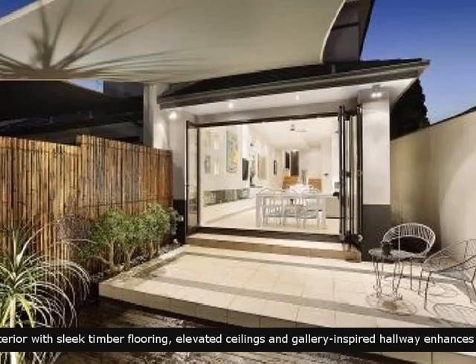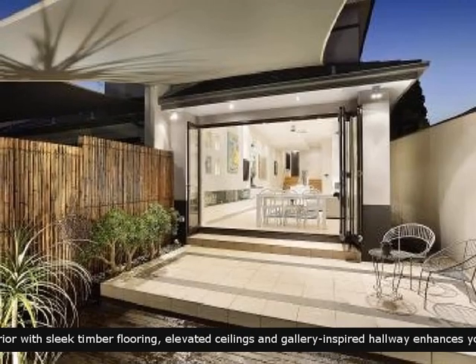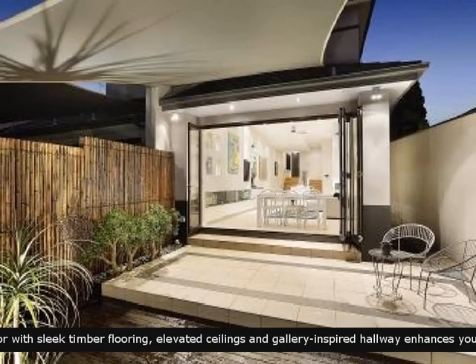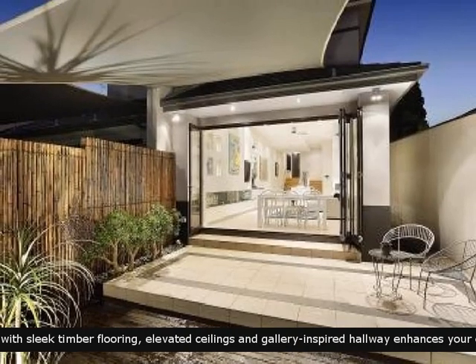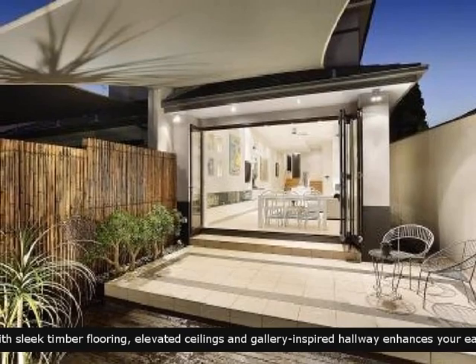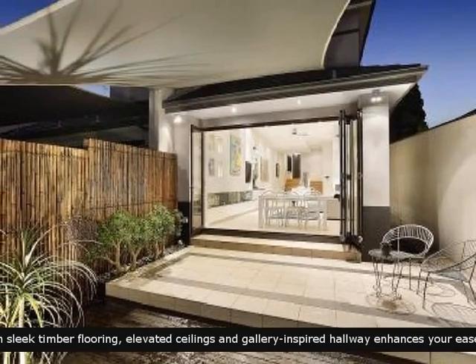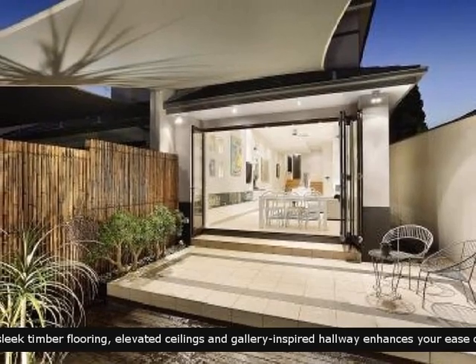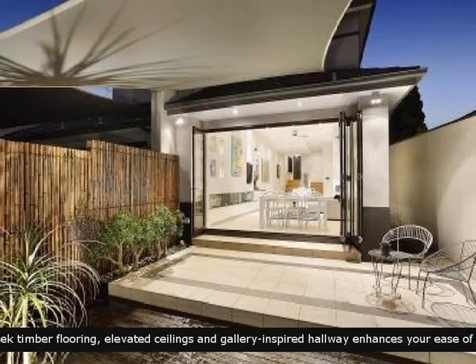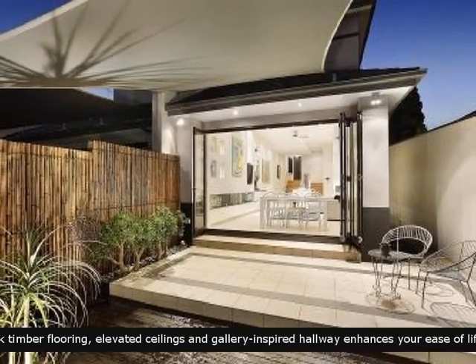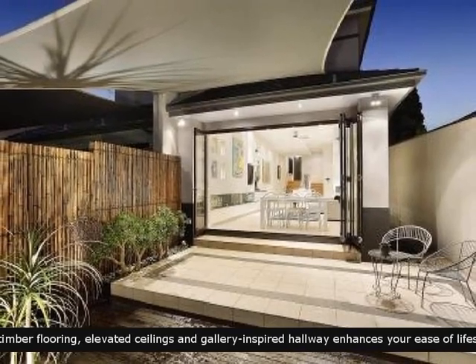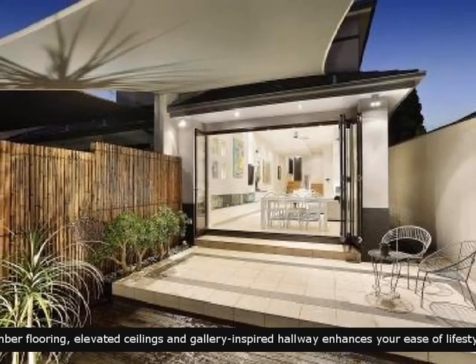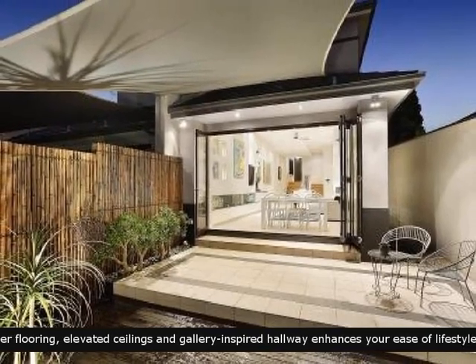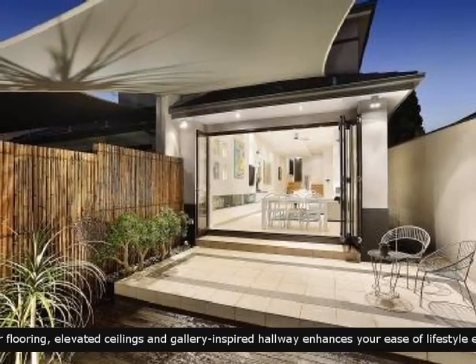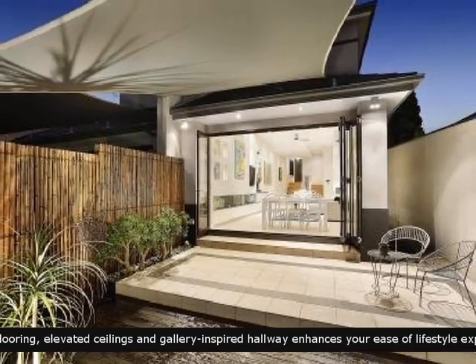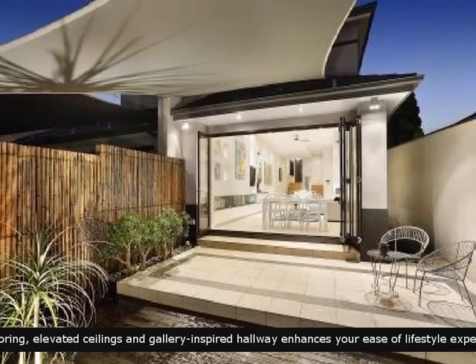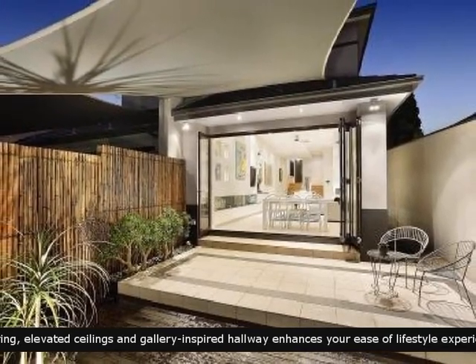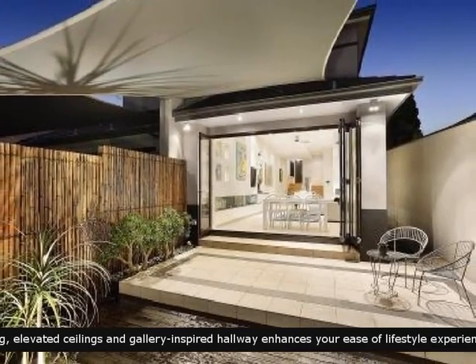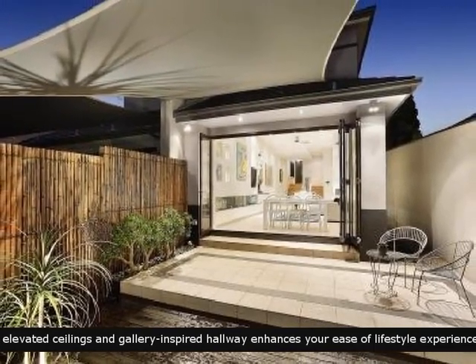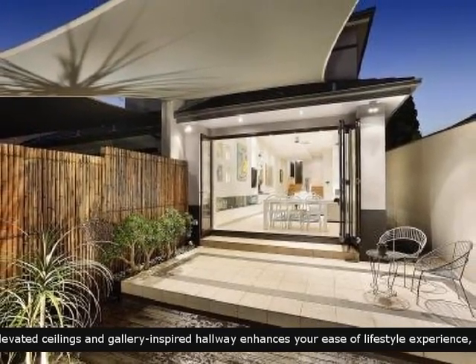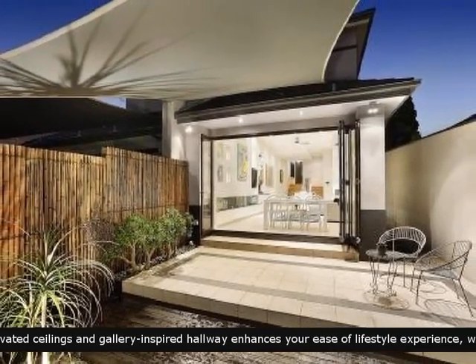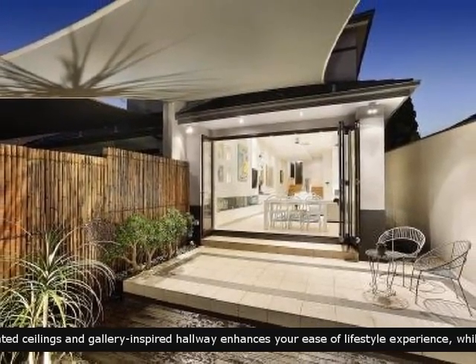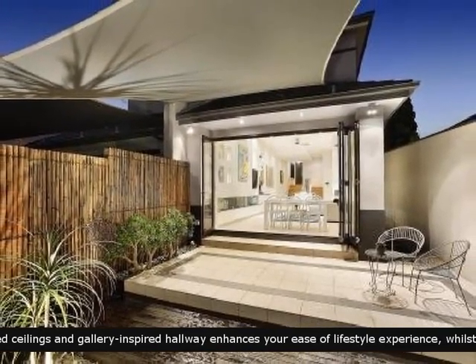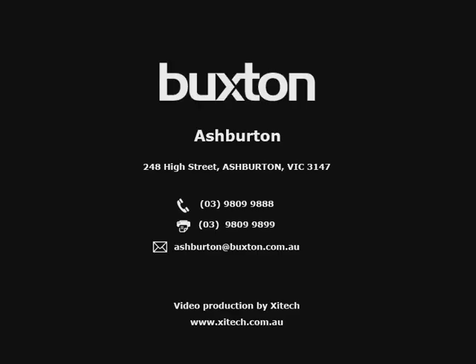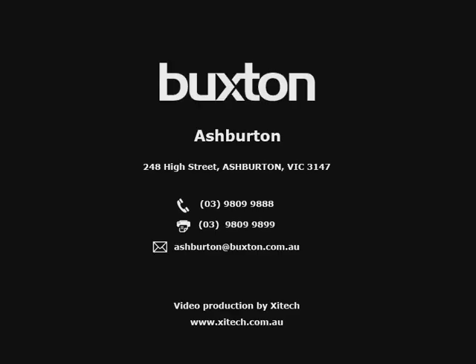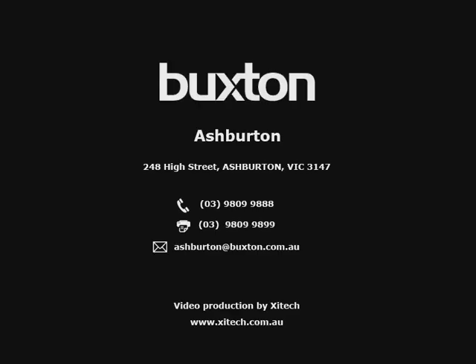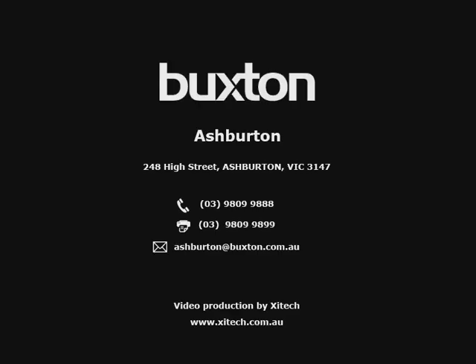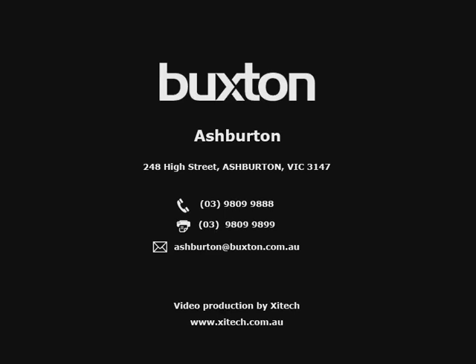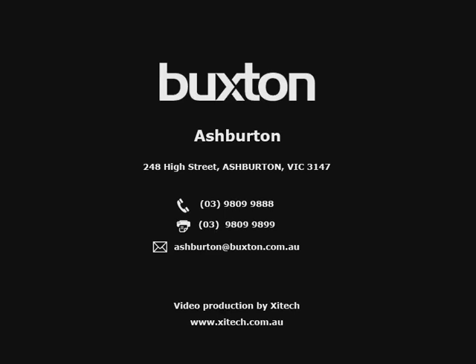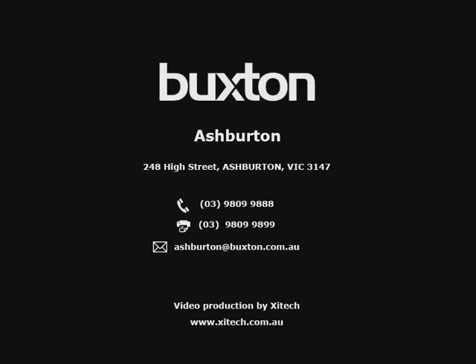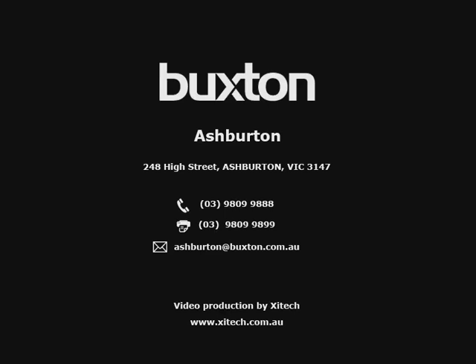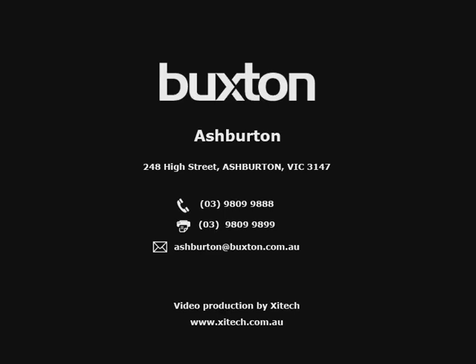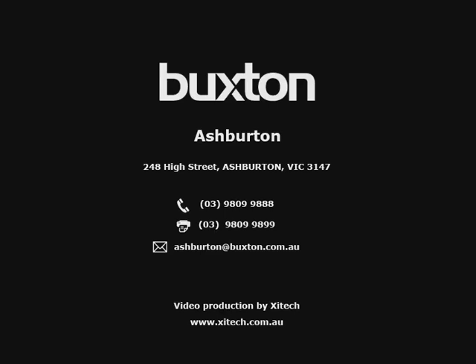The best in outdoor entertaining and living — a great way to end the day. Contact us for more information.